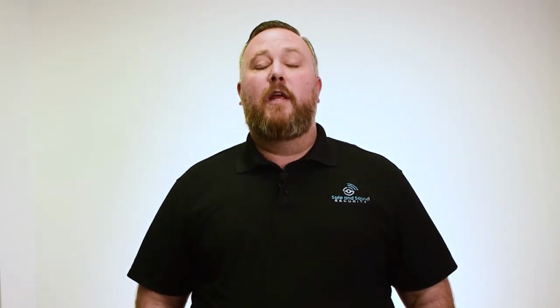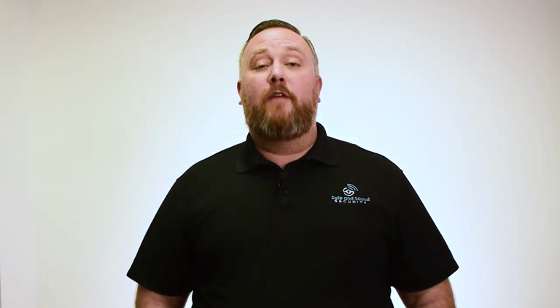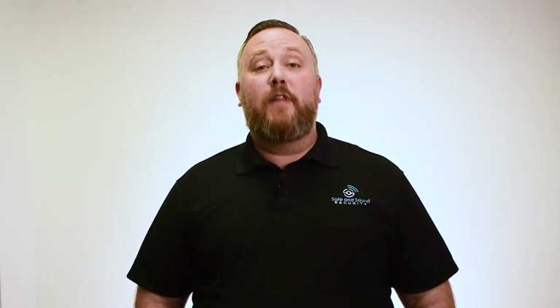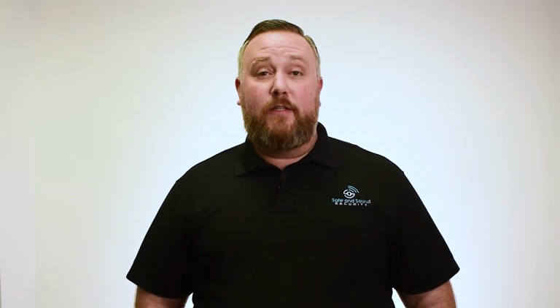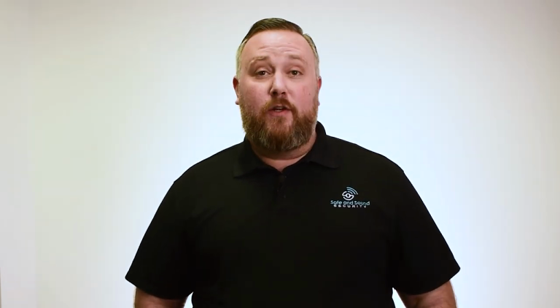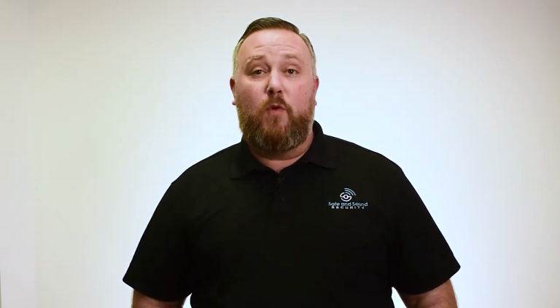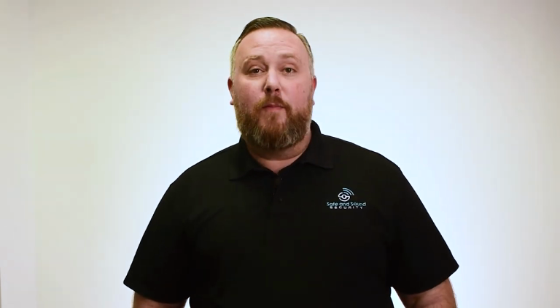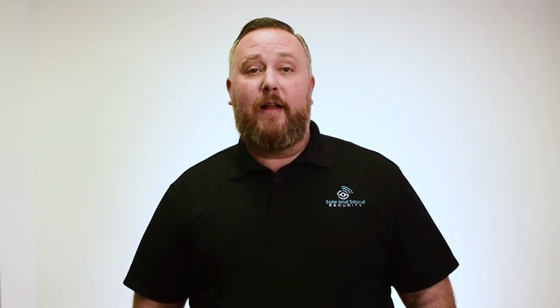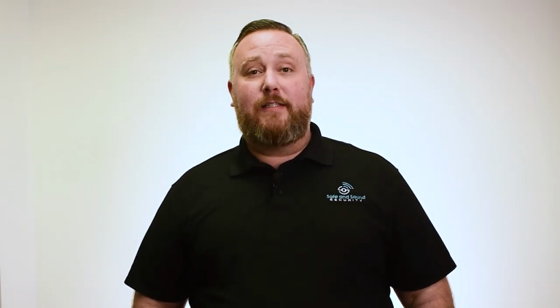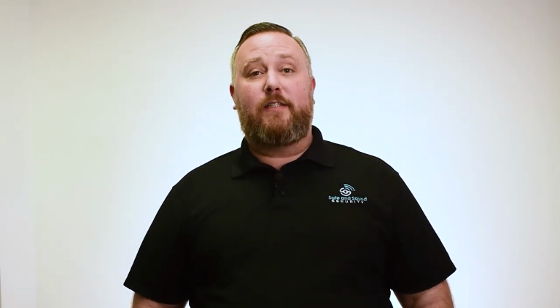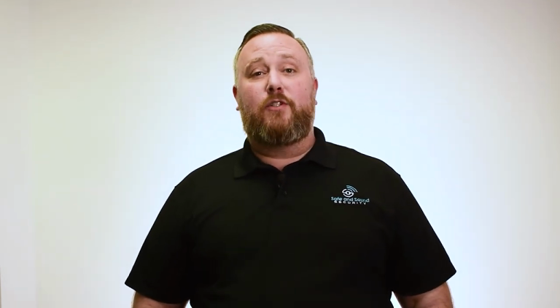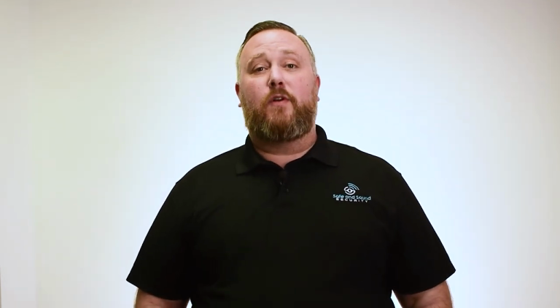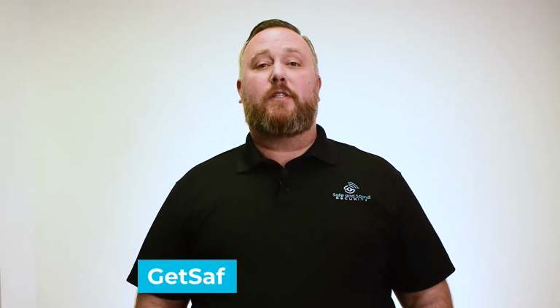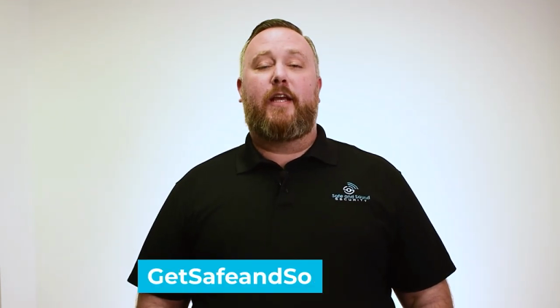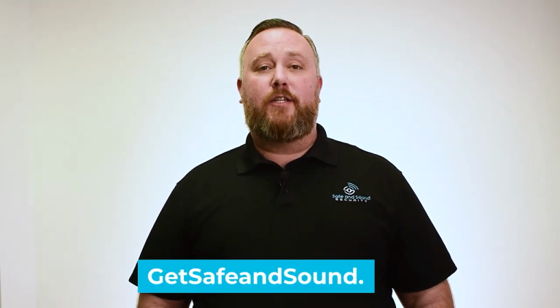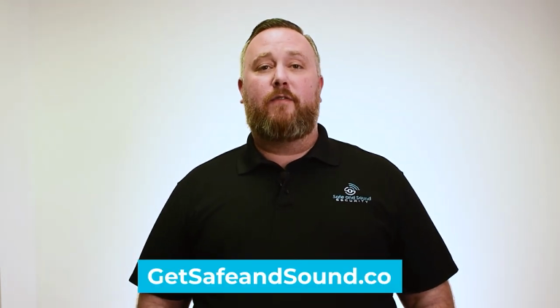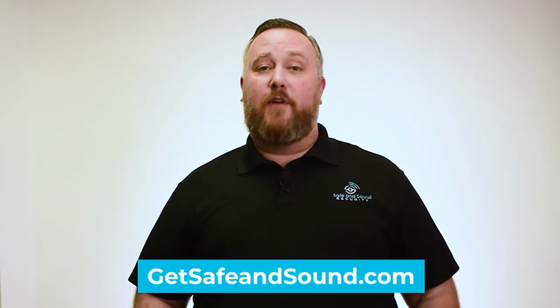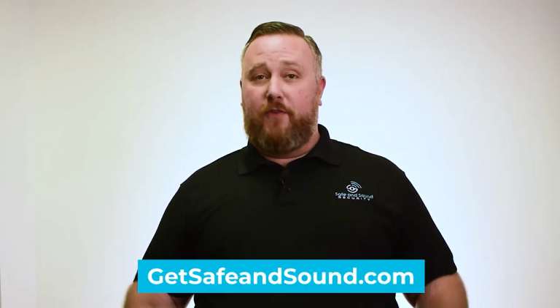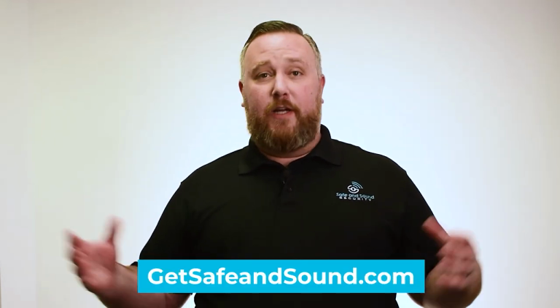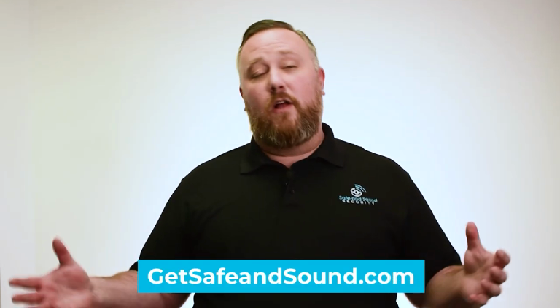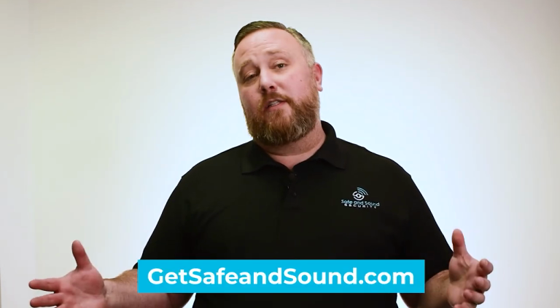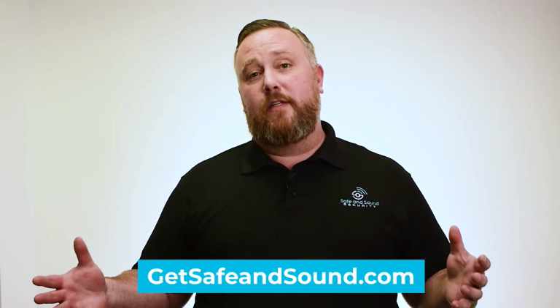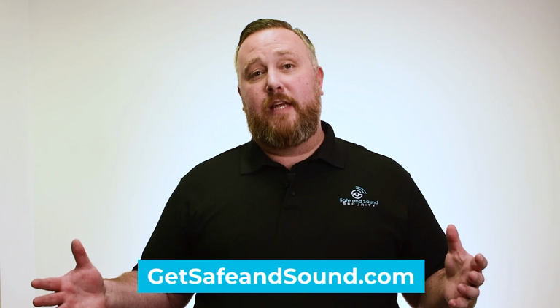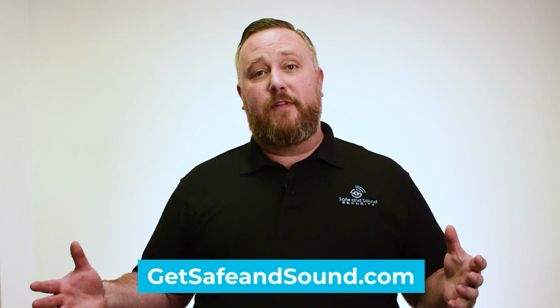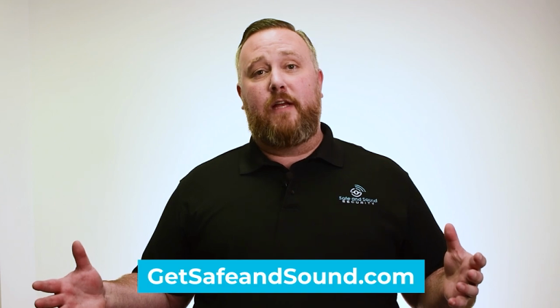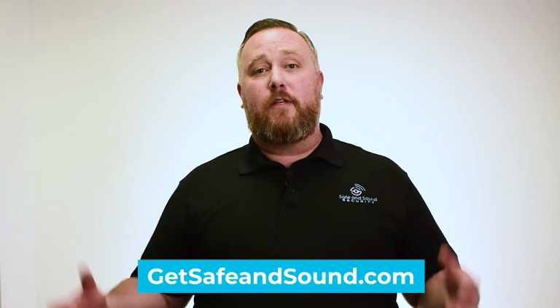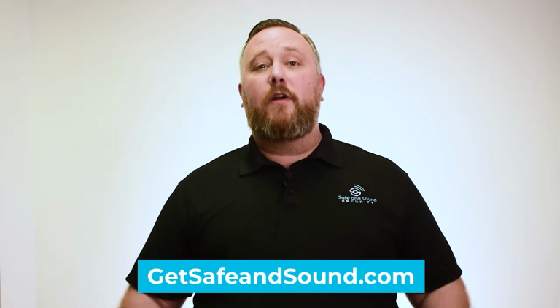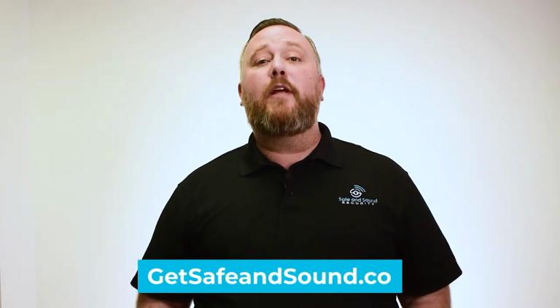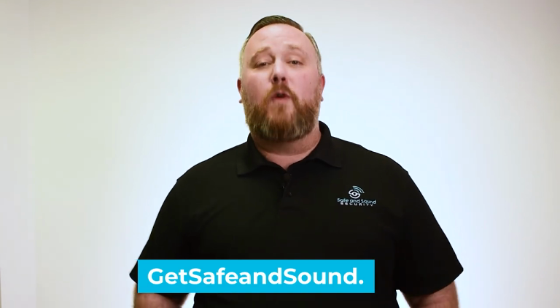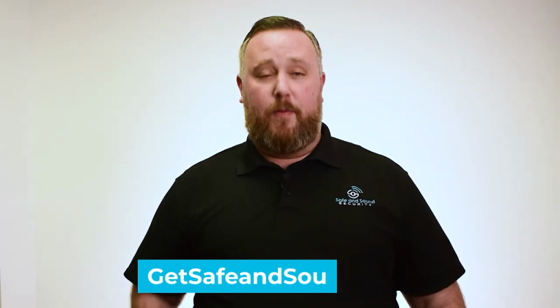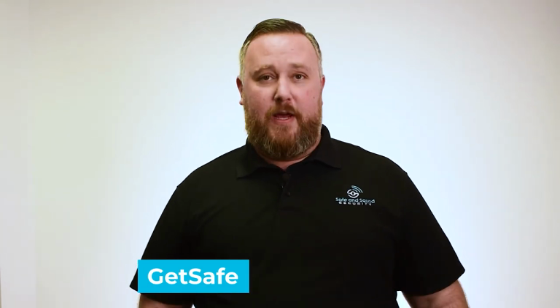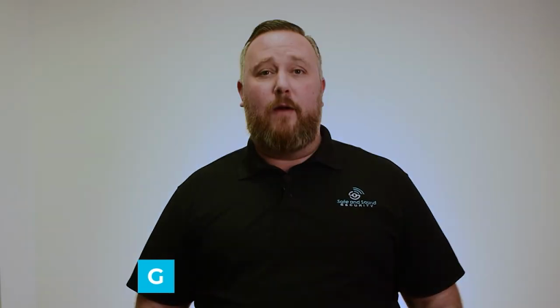If you'd like to learn more about access control installation, feel free to call us here at Safe and Sound Security and we'll help you out.